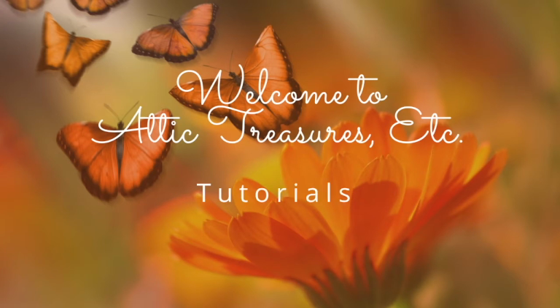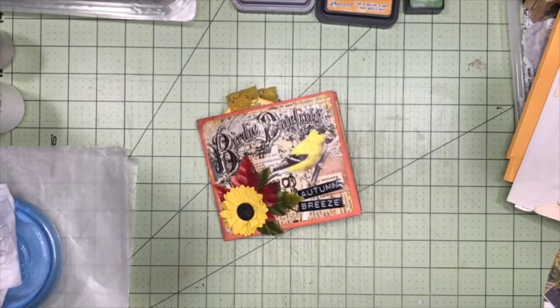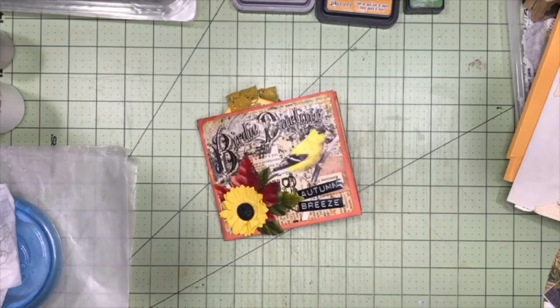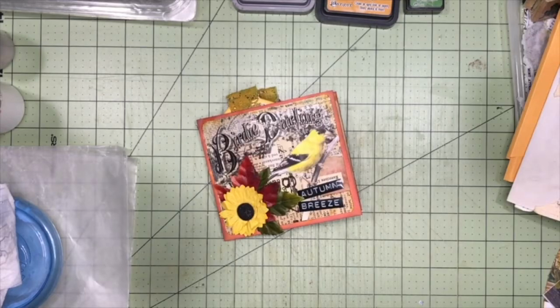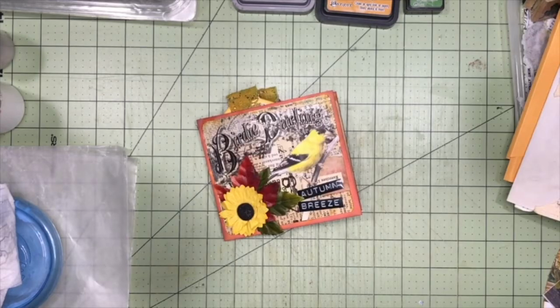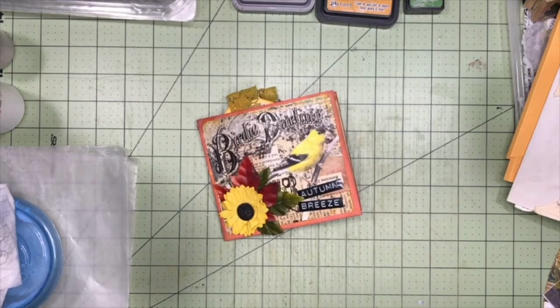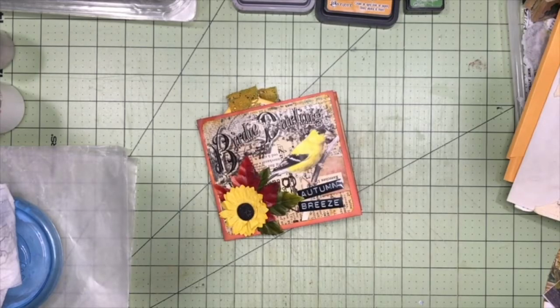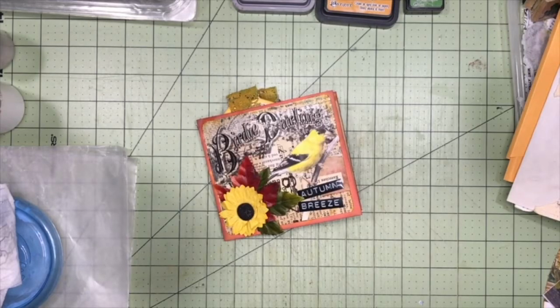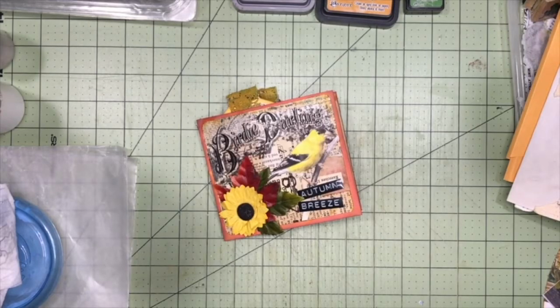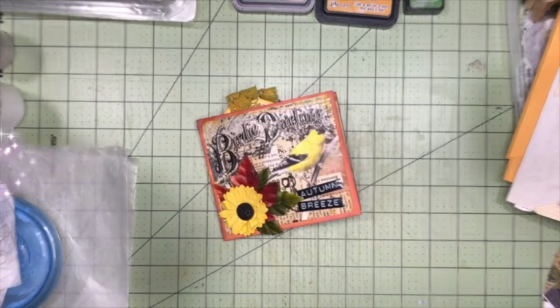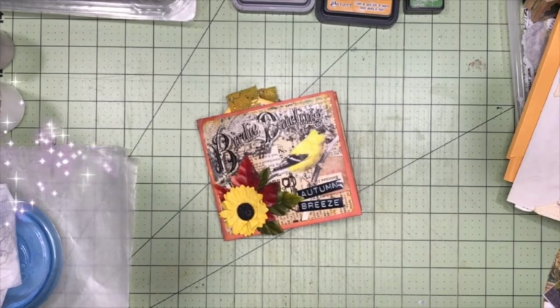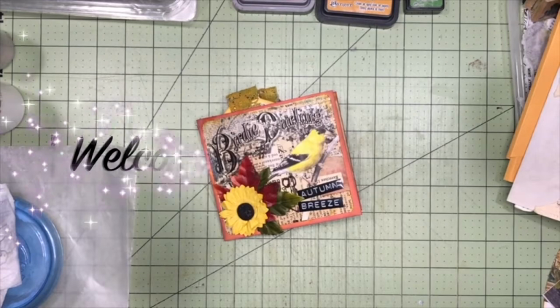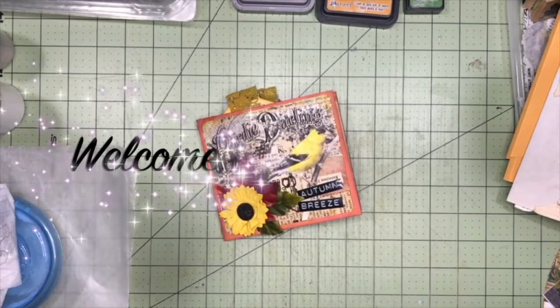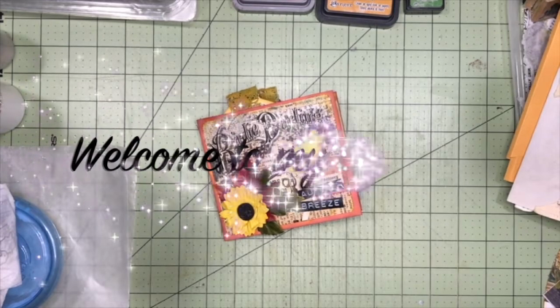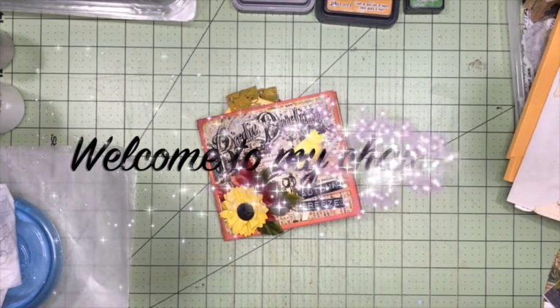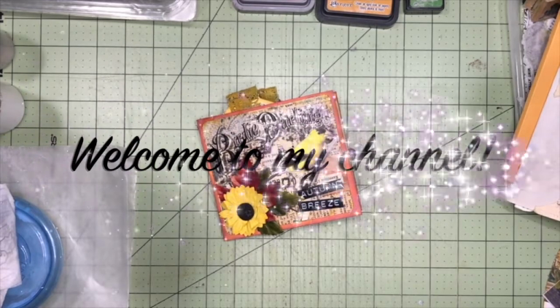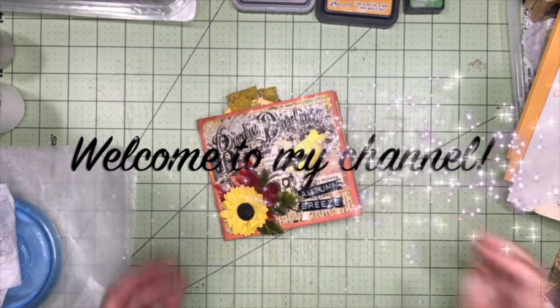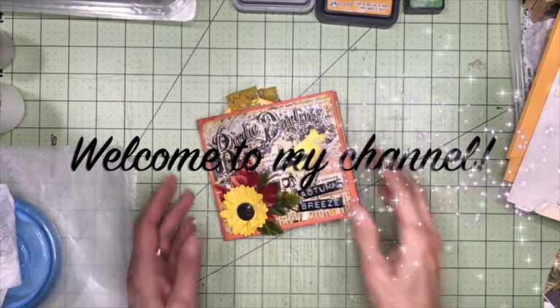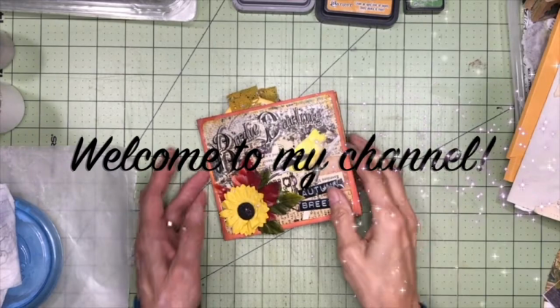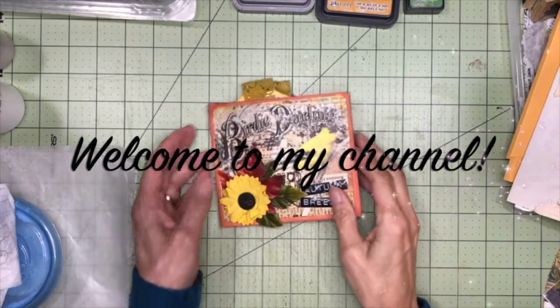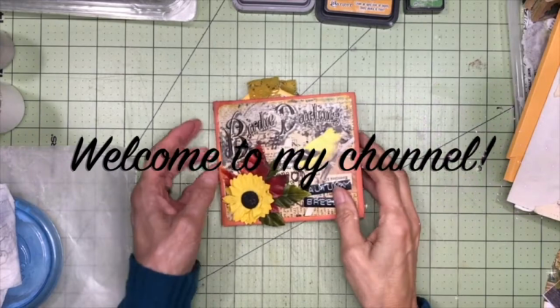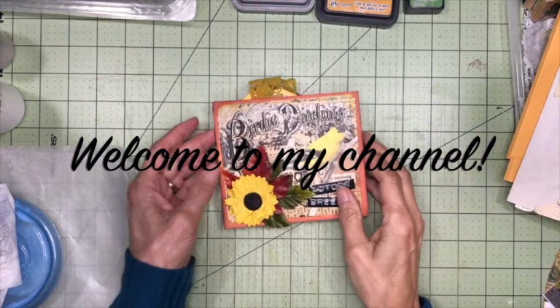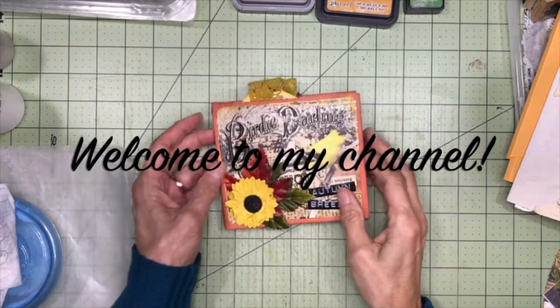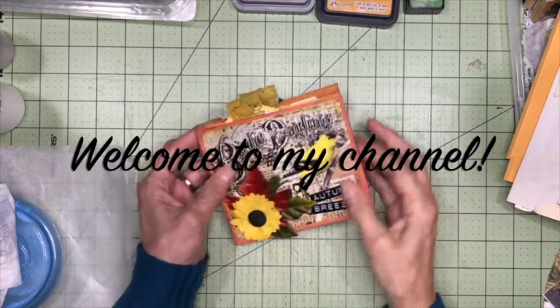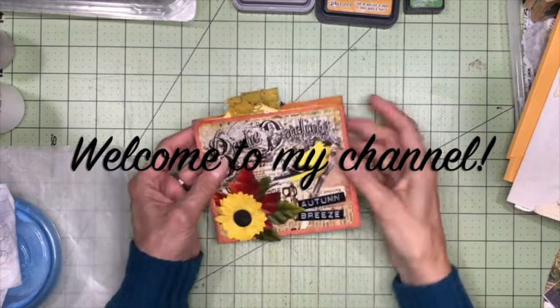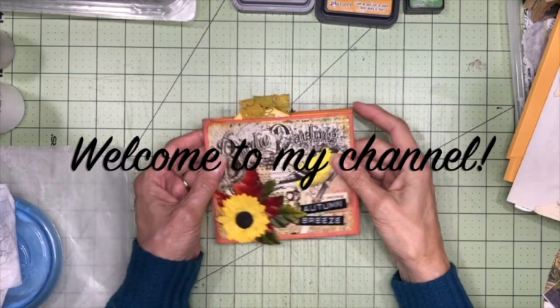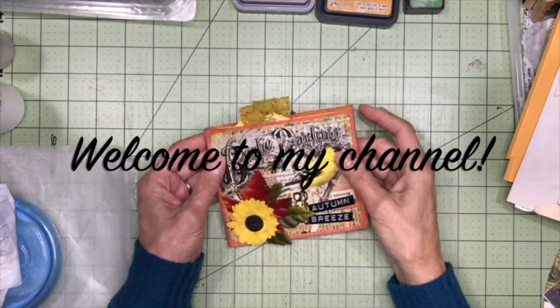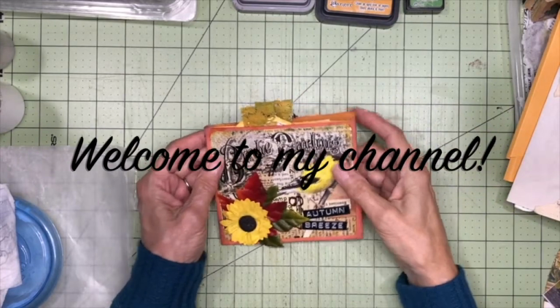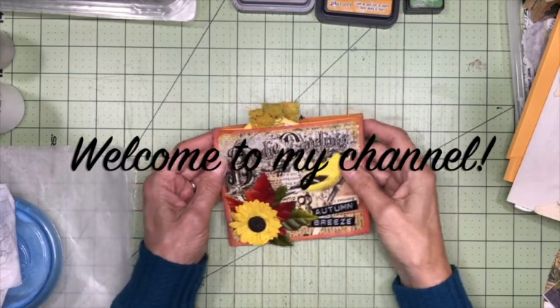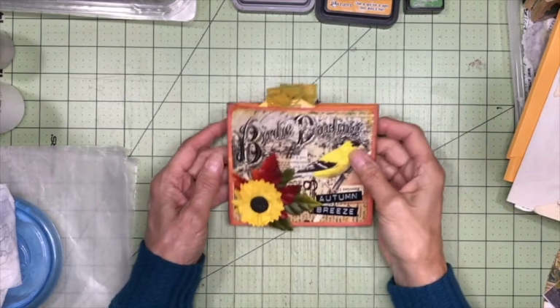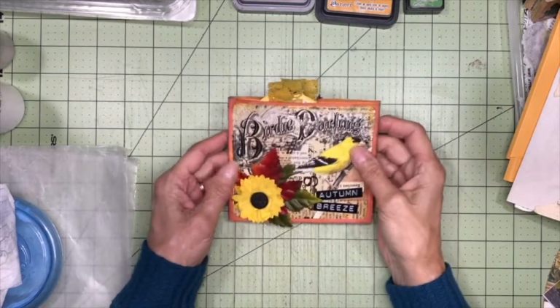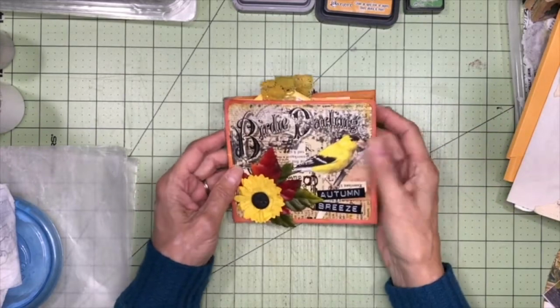Hello everybody. Welcome back to my channel. This is Kathy at Attic Treasures Etc., and today is Scrap Busting Saturday.